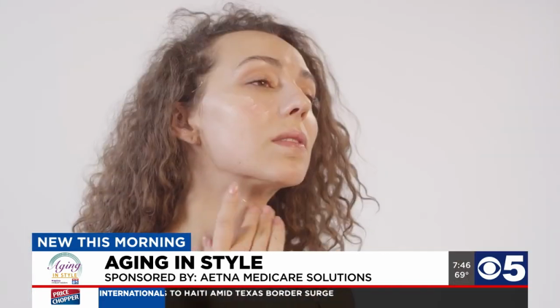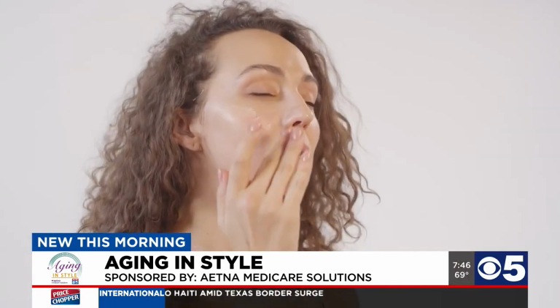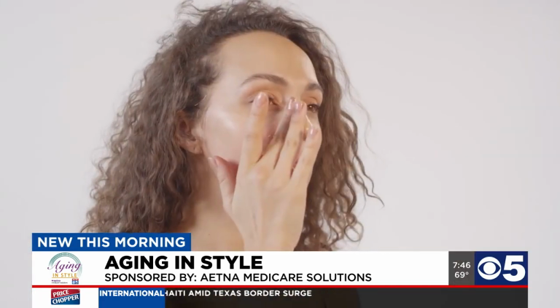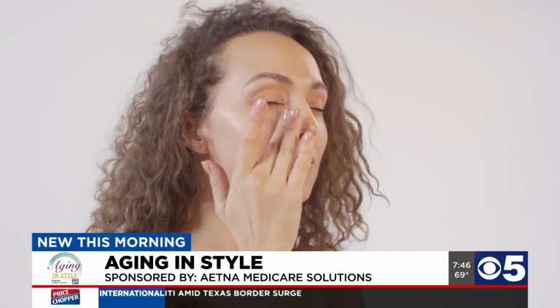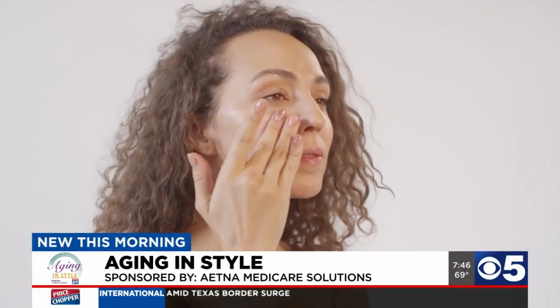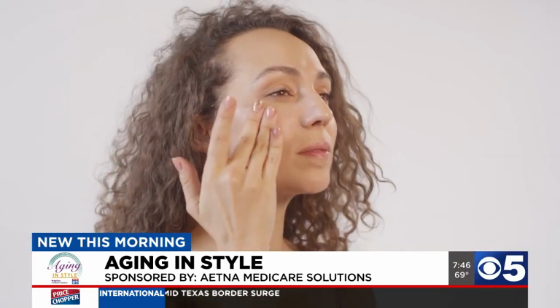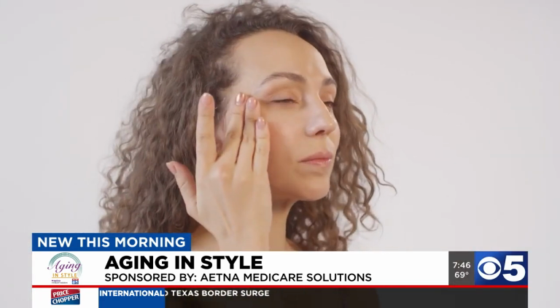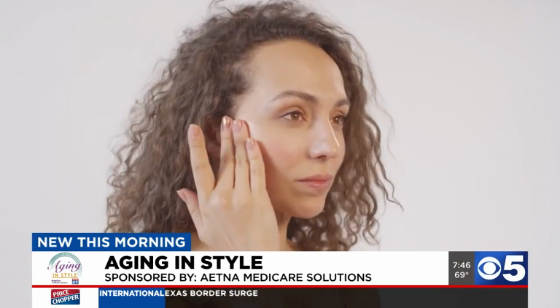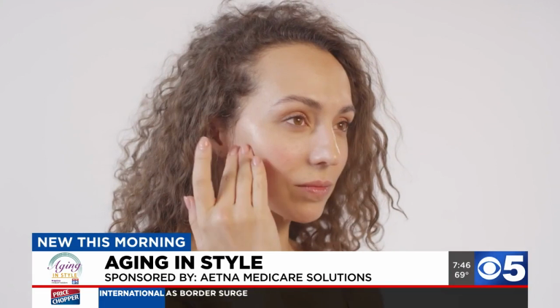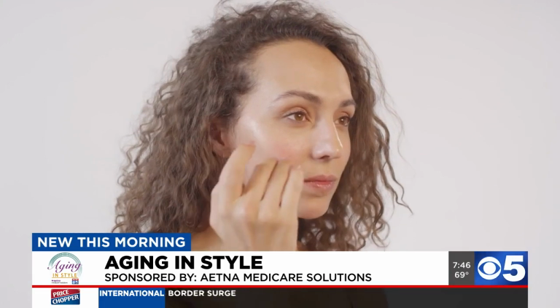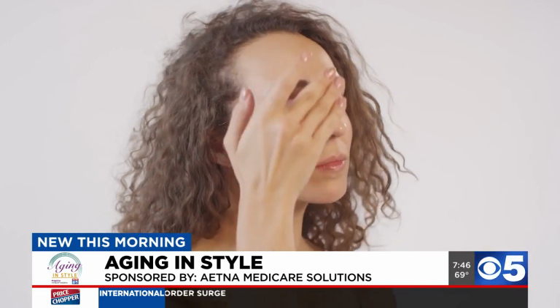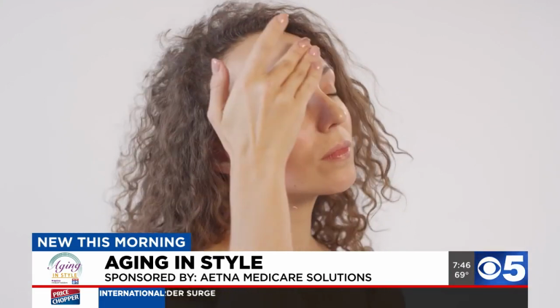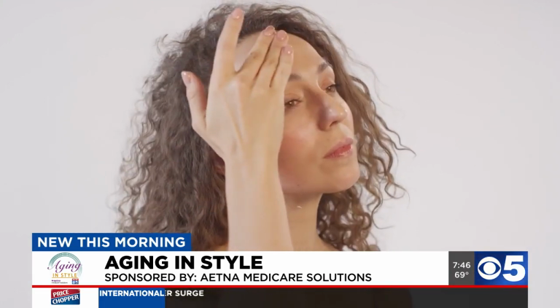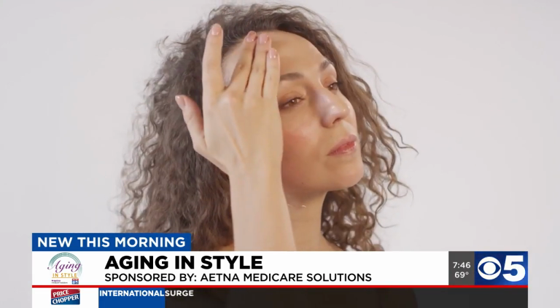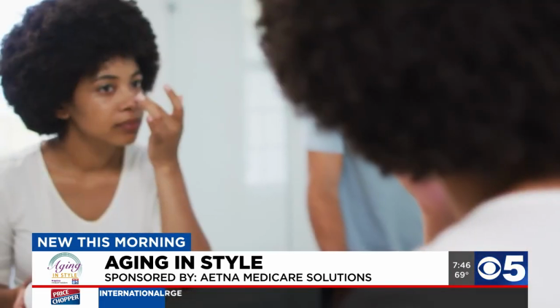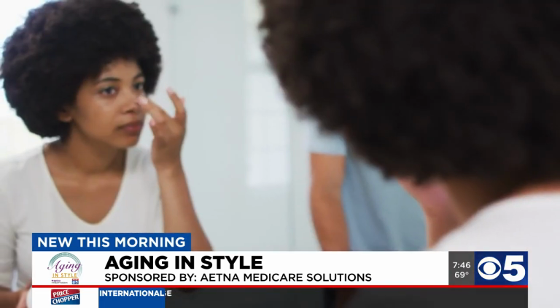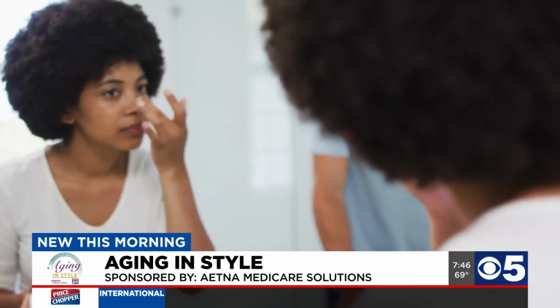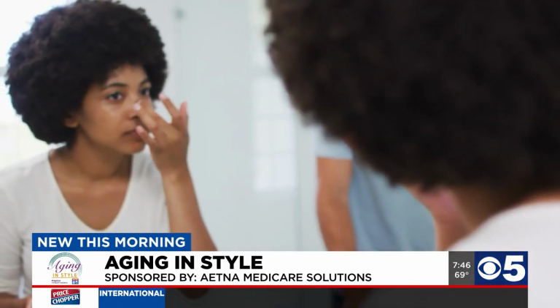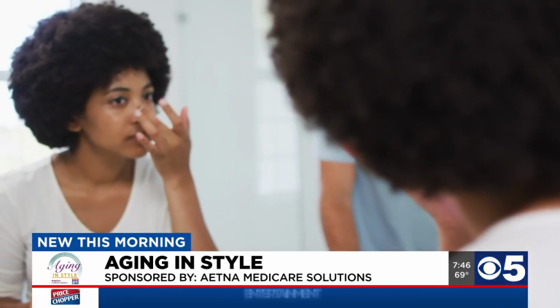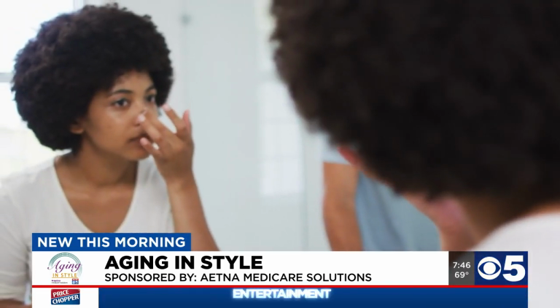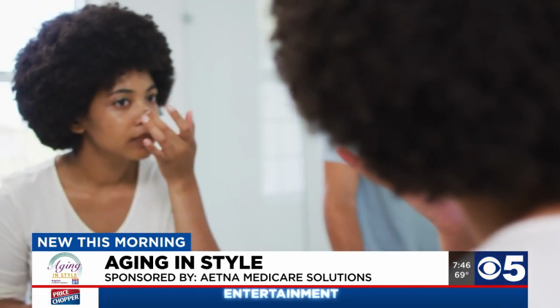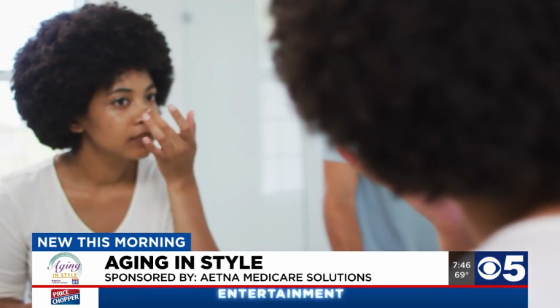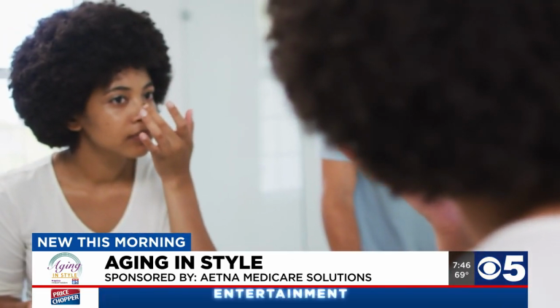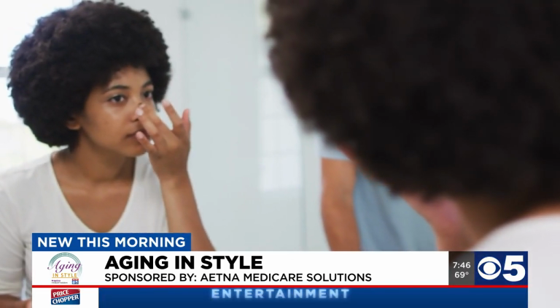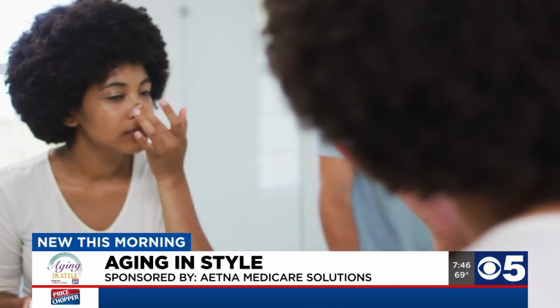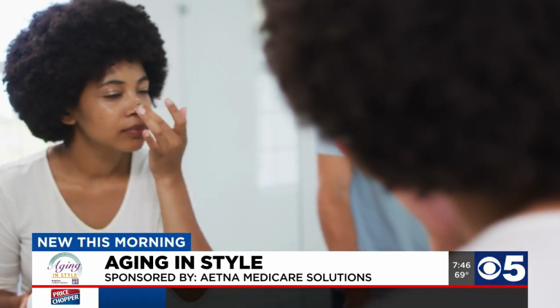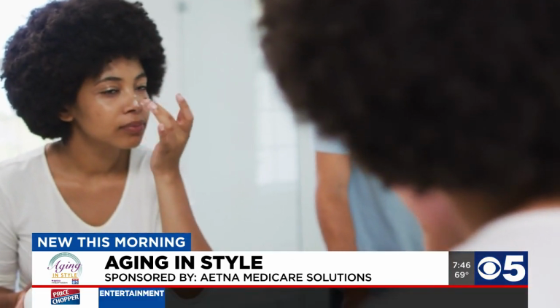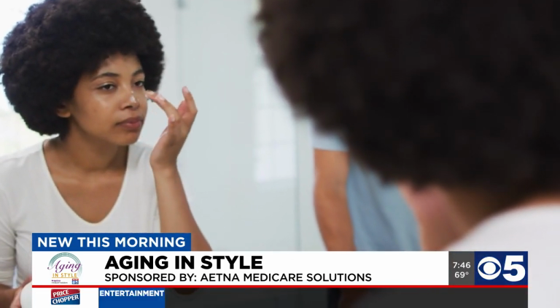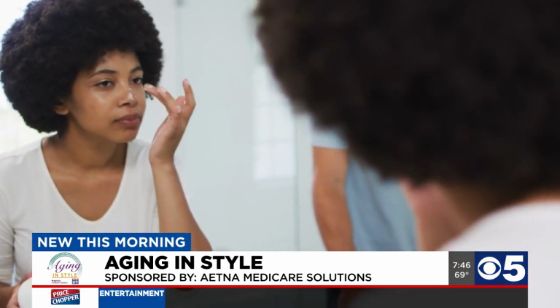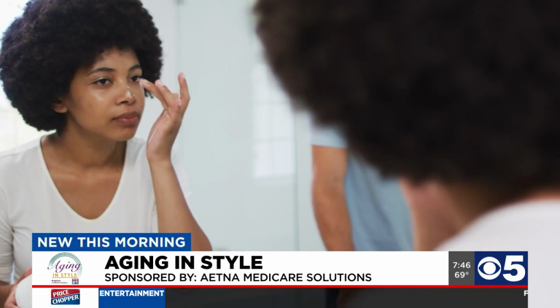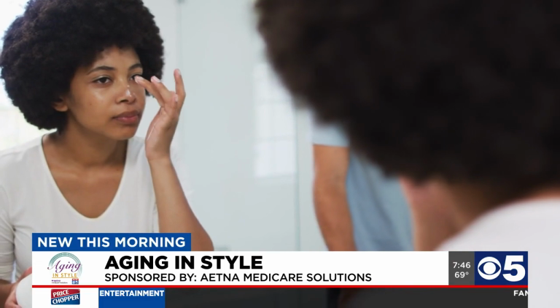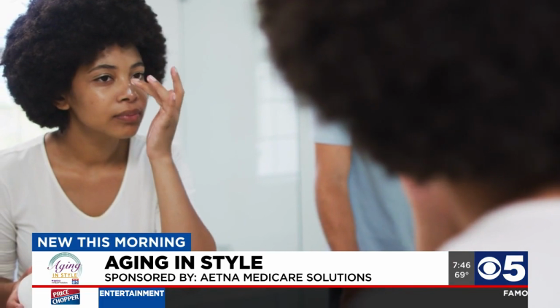In your 40s, turn to hyaluronic acid to moisturize from the outside in and incorporate peptides, the building blocks of collagen.